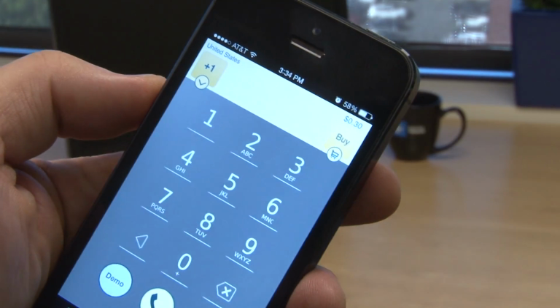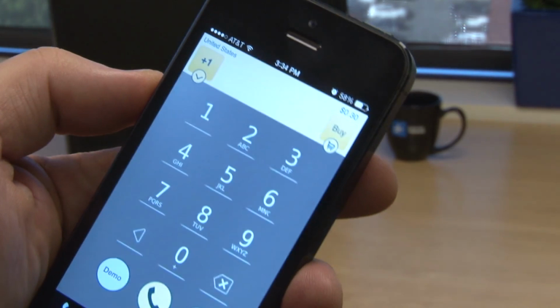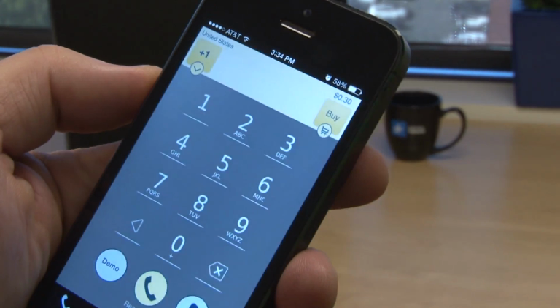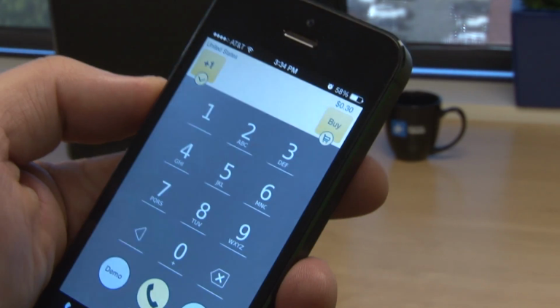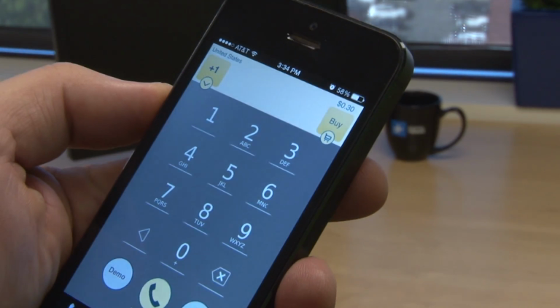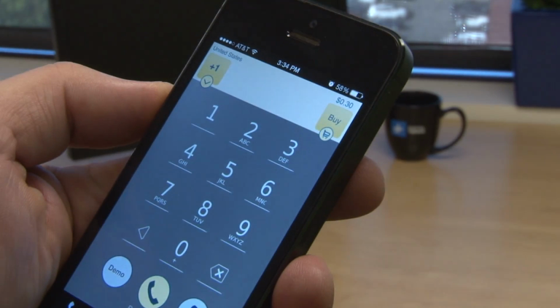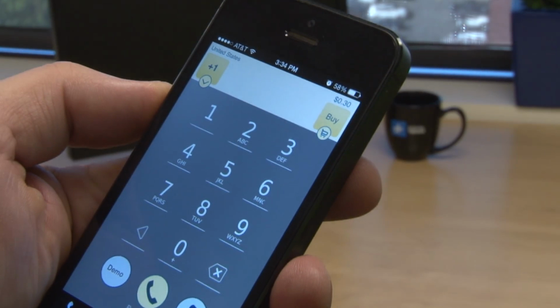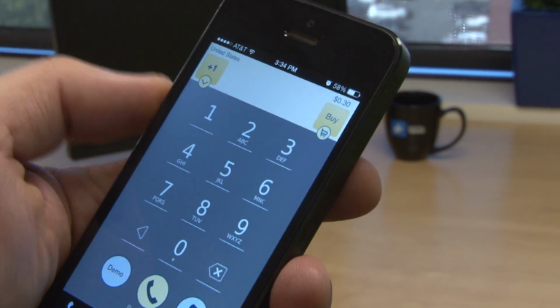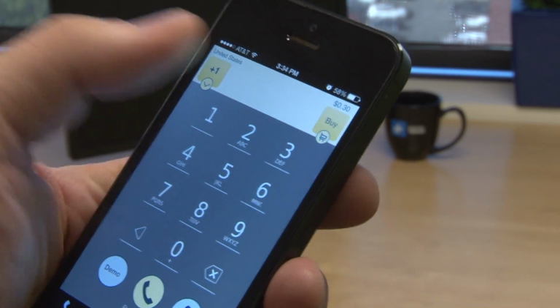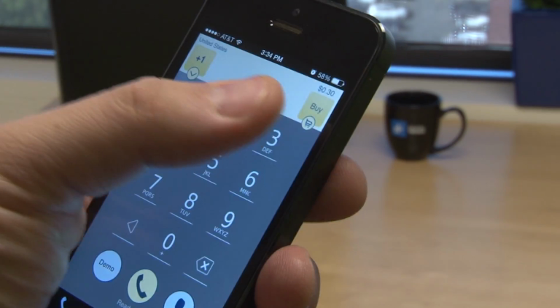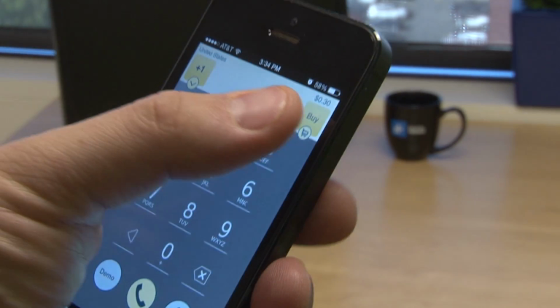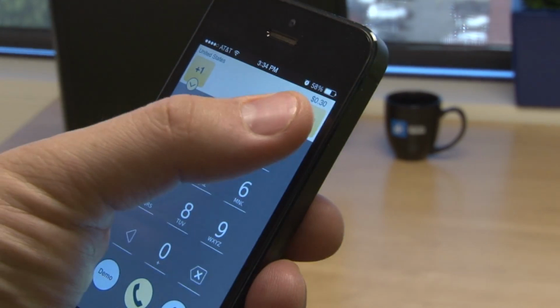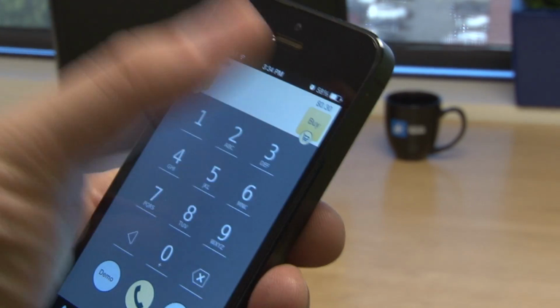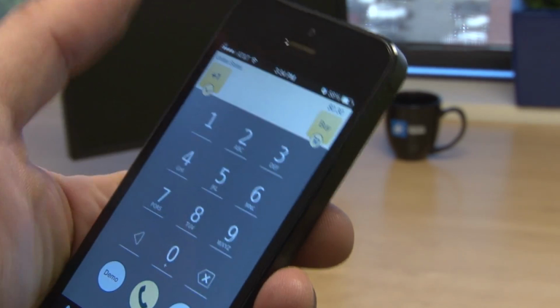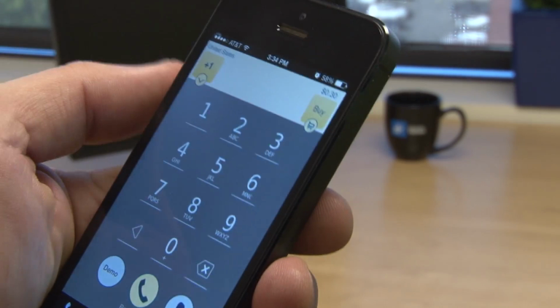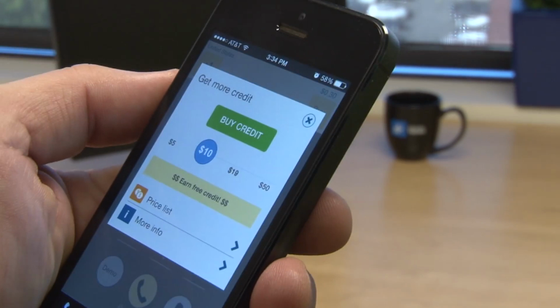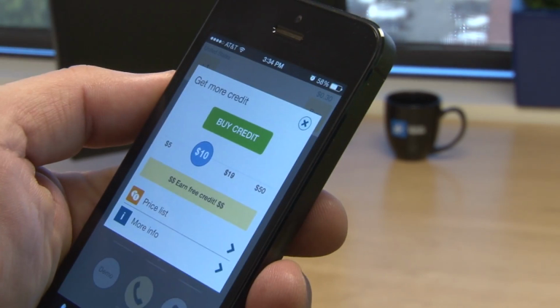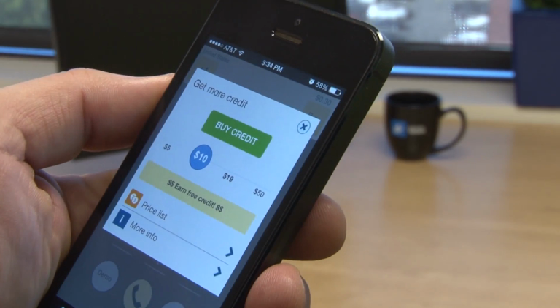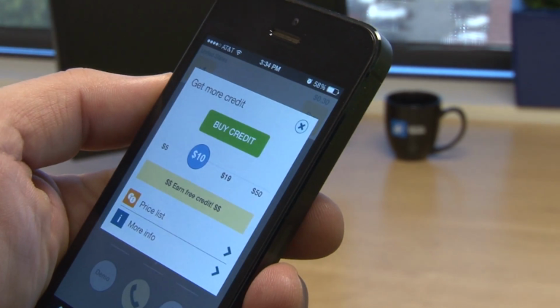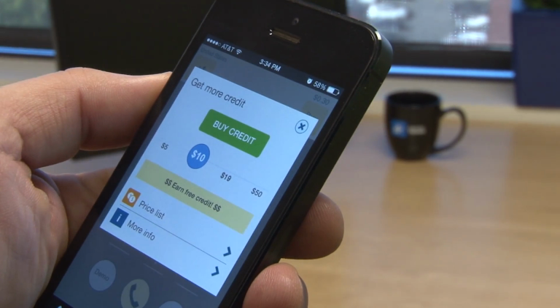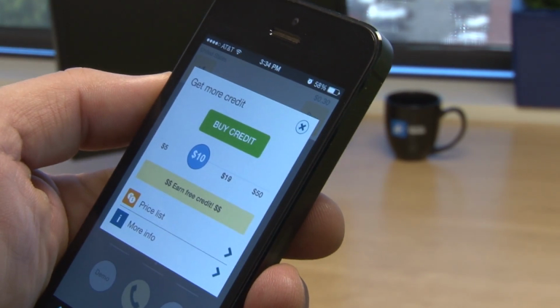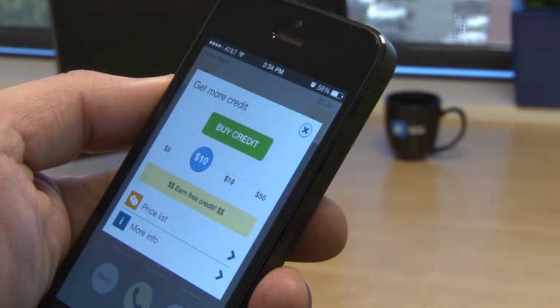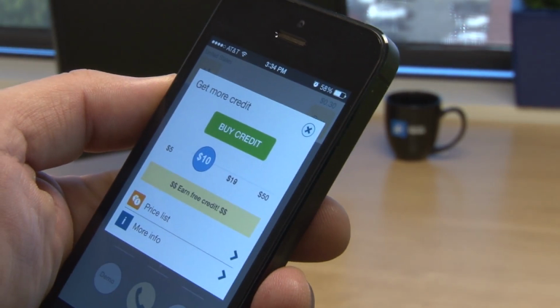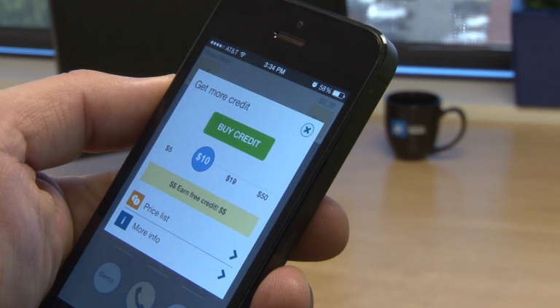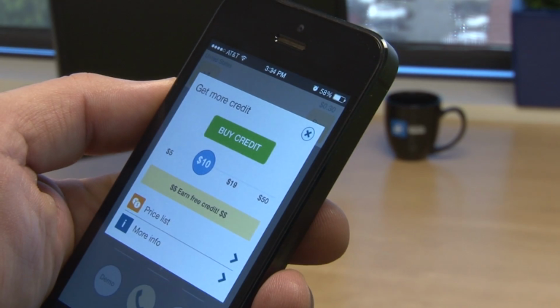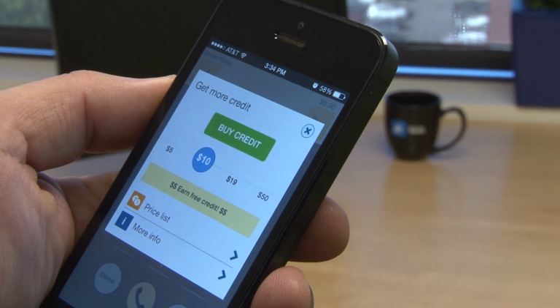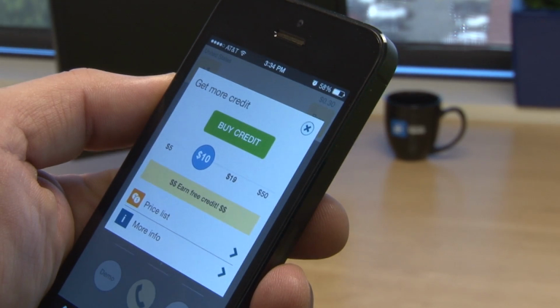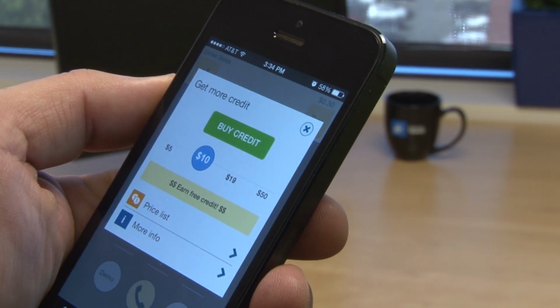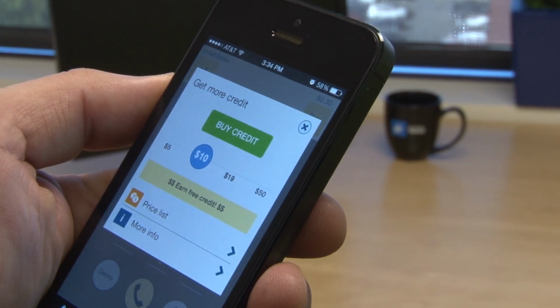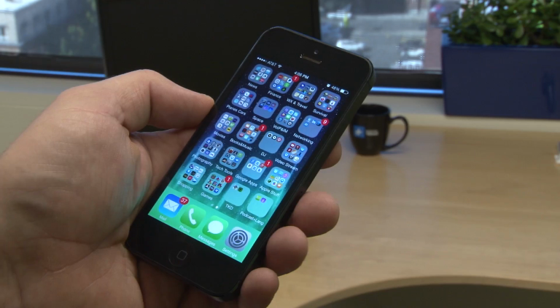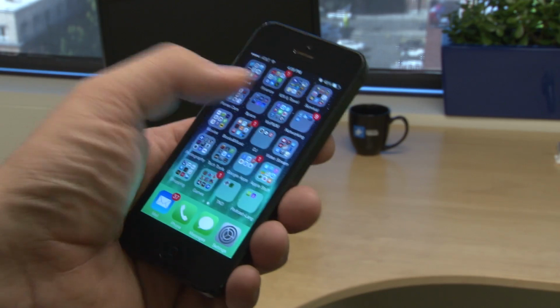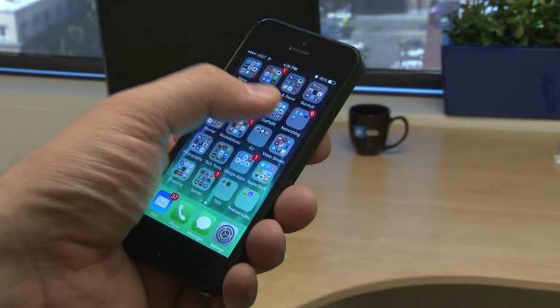If you prefer to pay as you go, IntCall is an app that offers pay-per-minute plans, but be advised you'll need to have a Wi-Fi connection to use it.